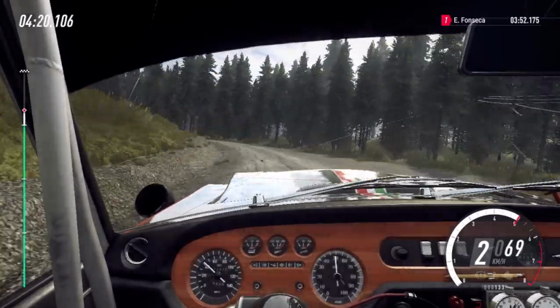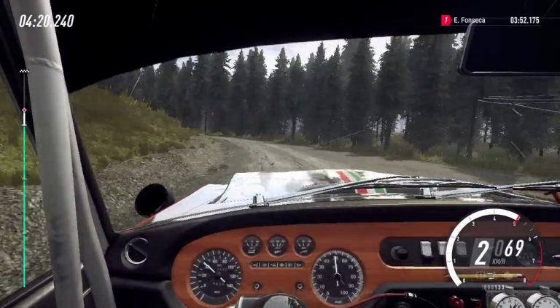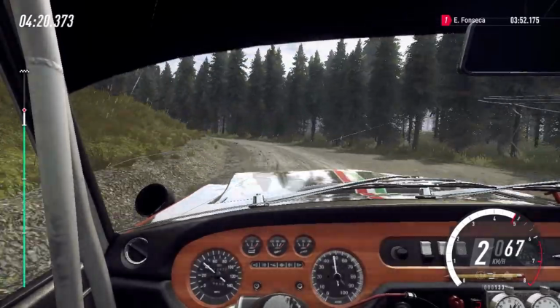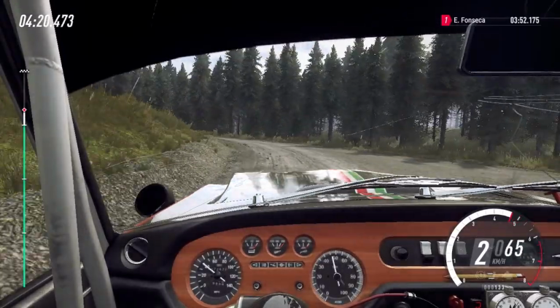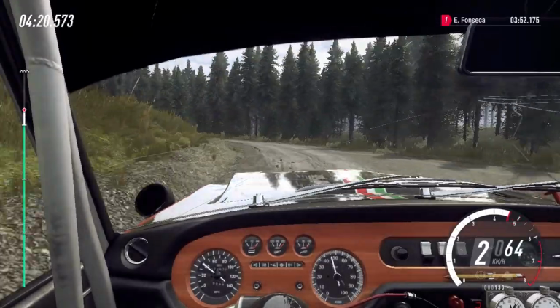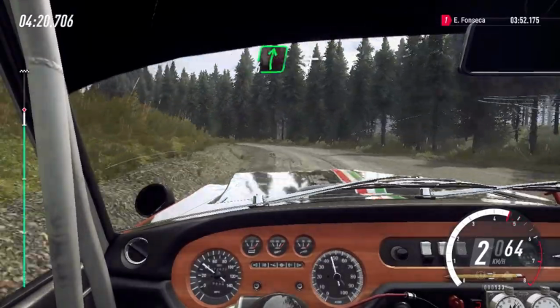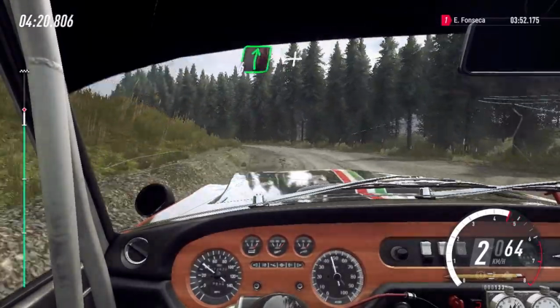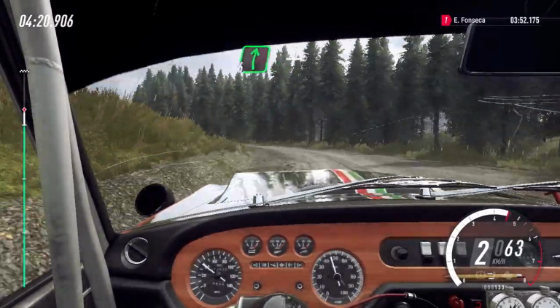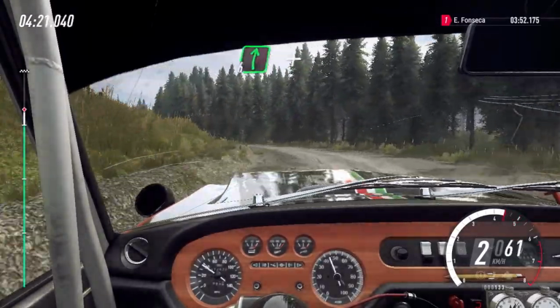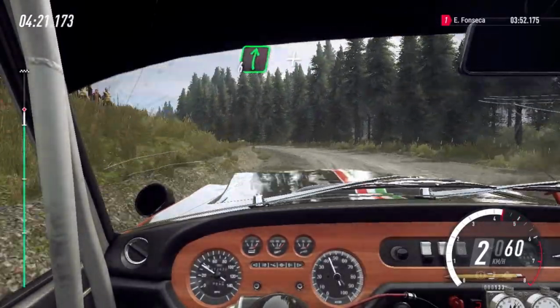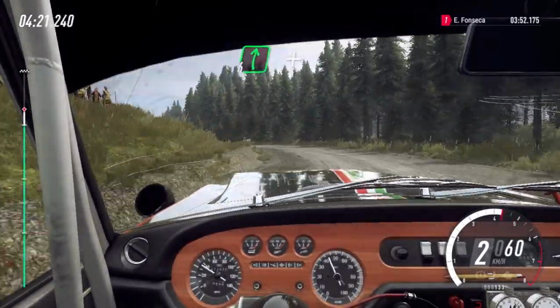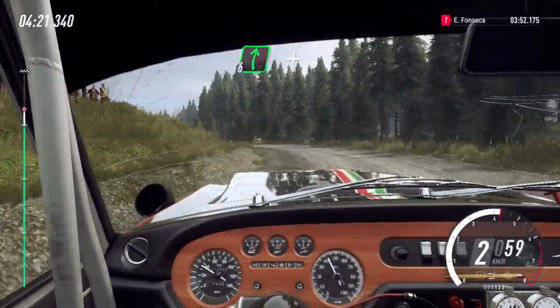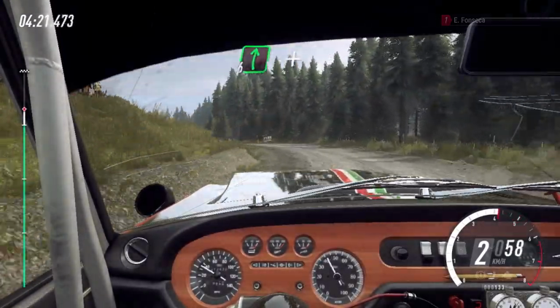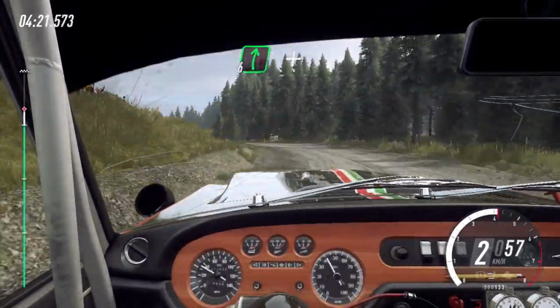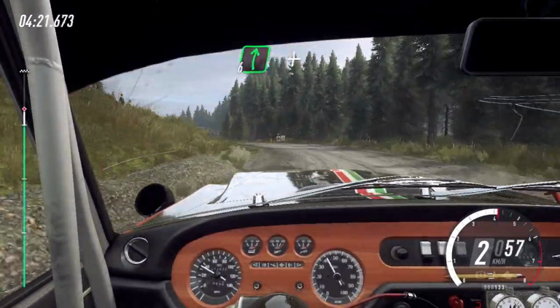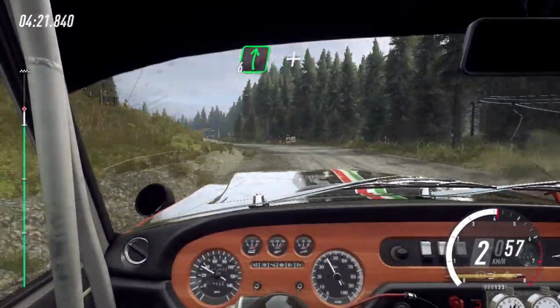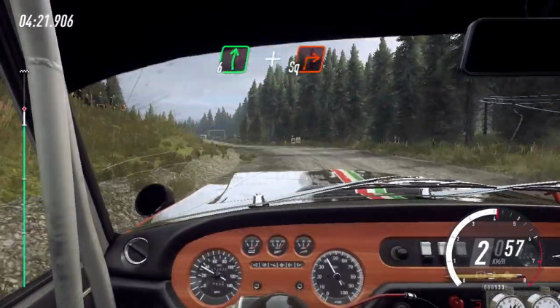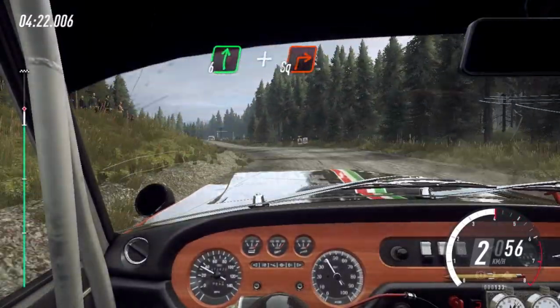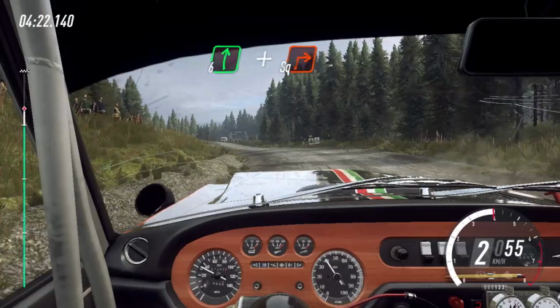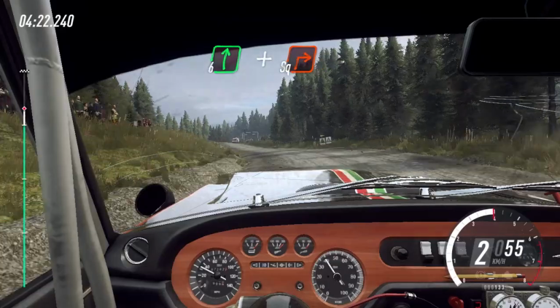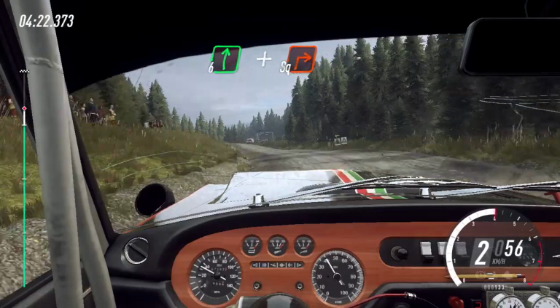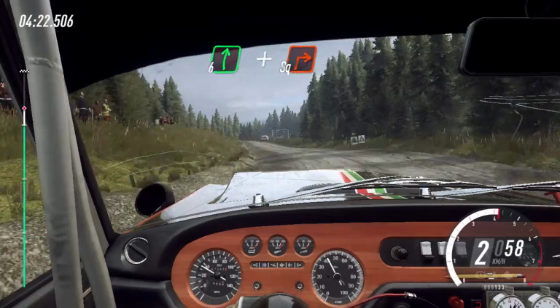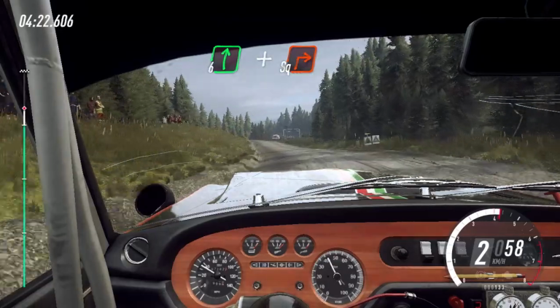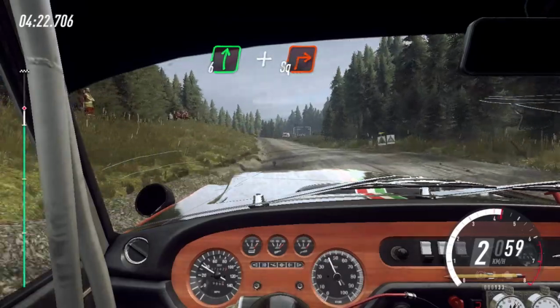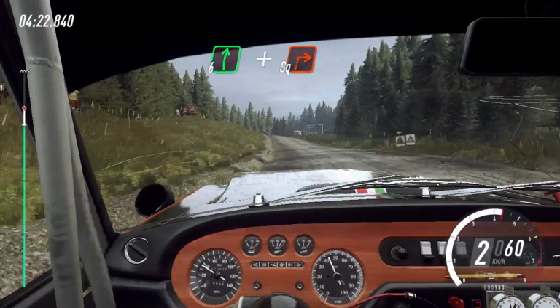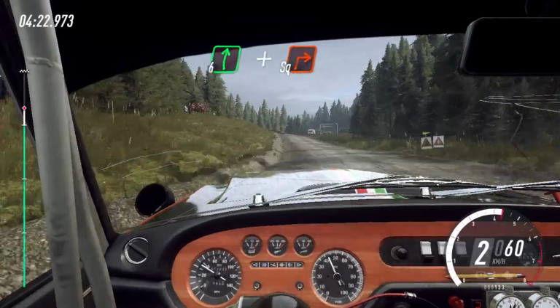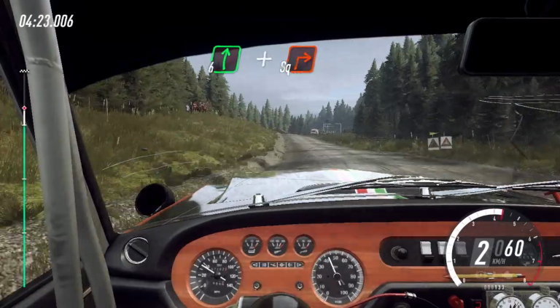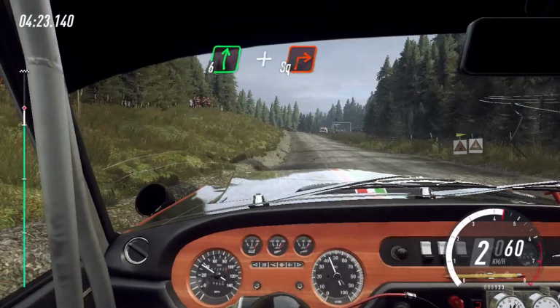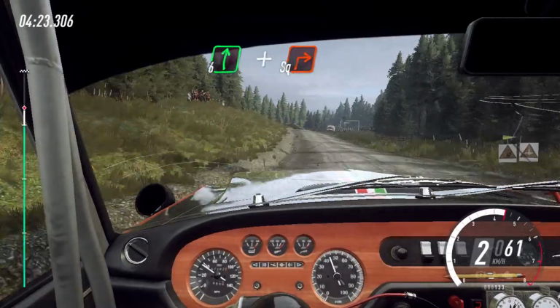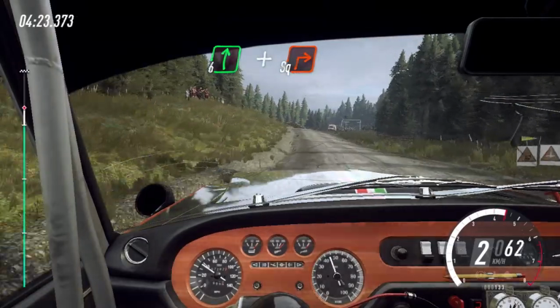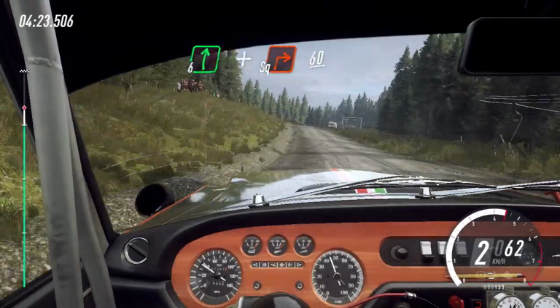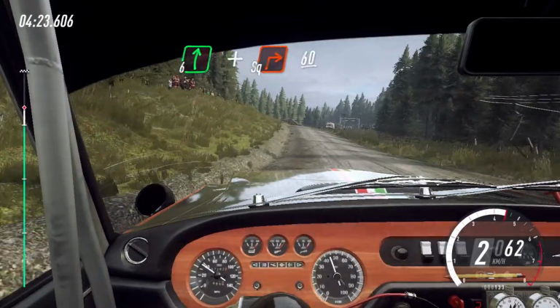Direita 6 sobre alto e curva direita 90 graus pelo portão, 60.